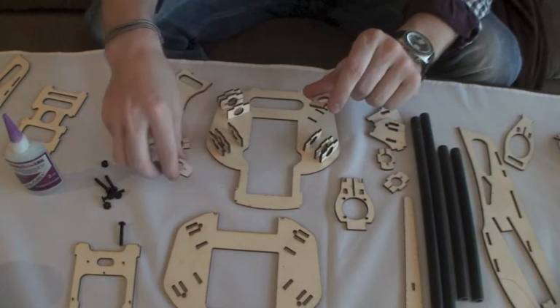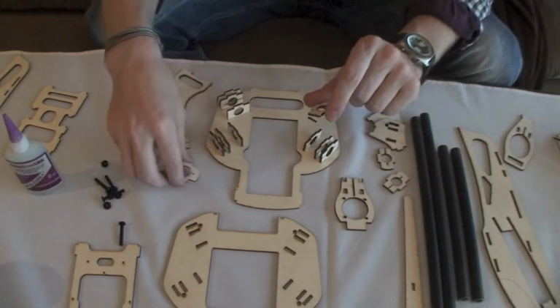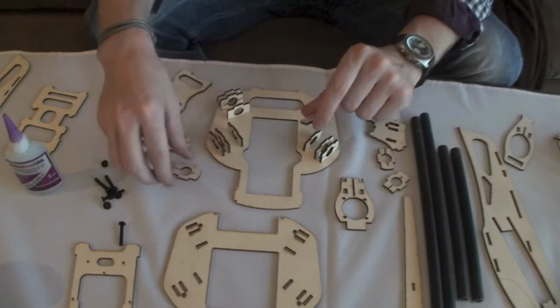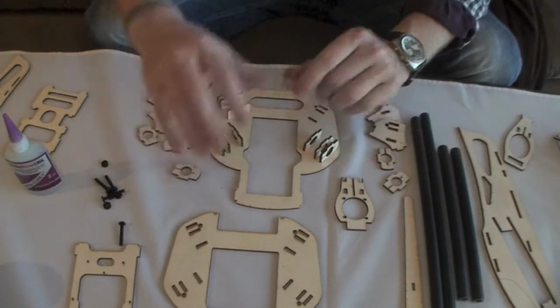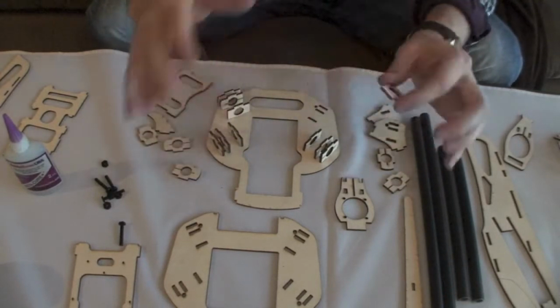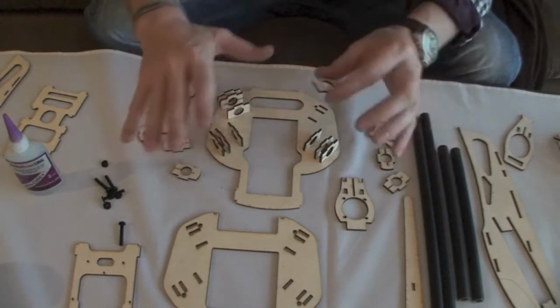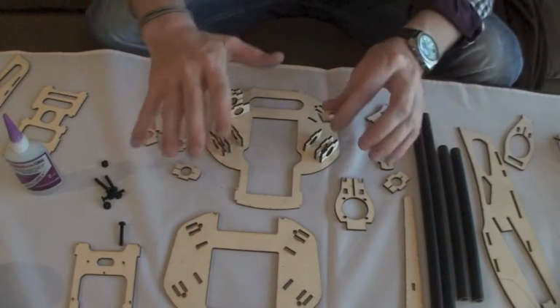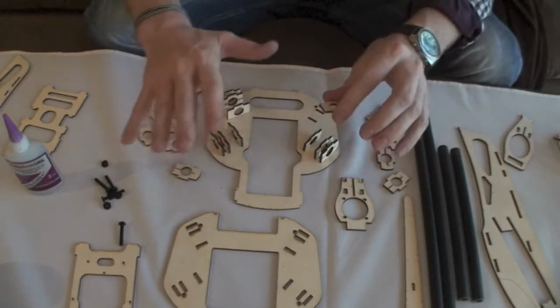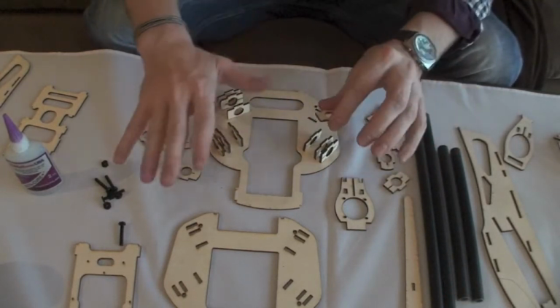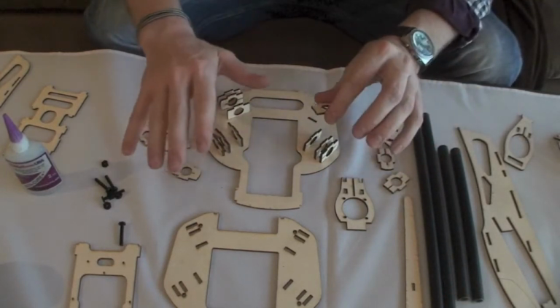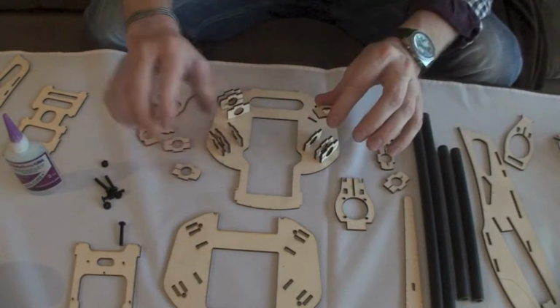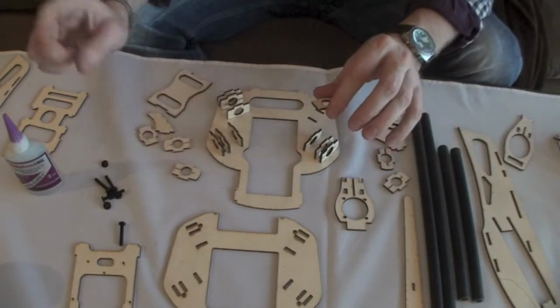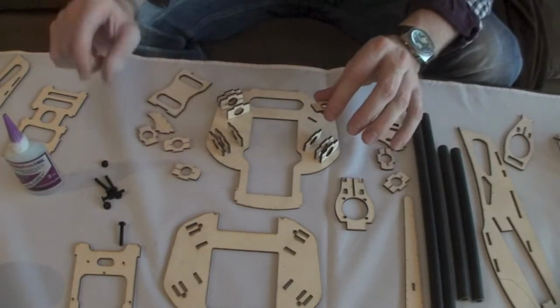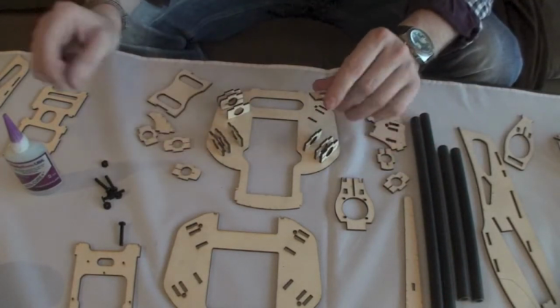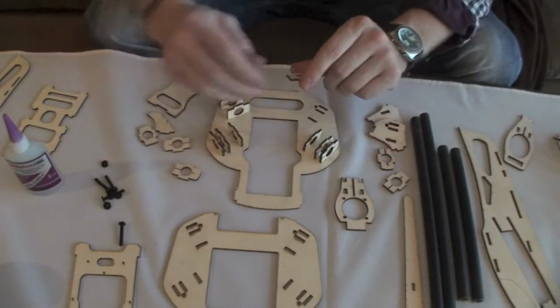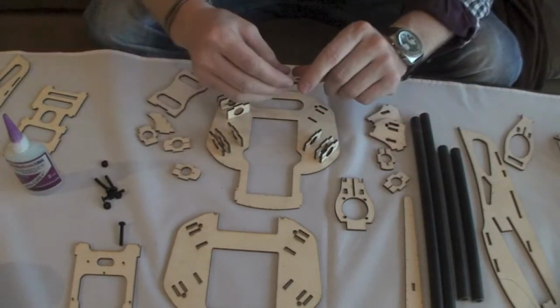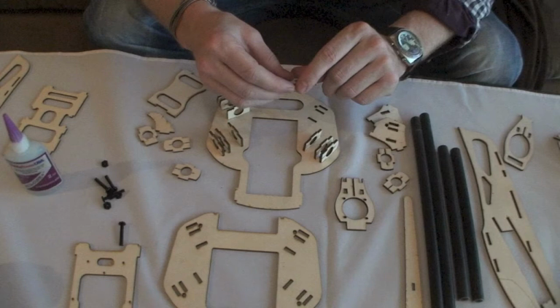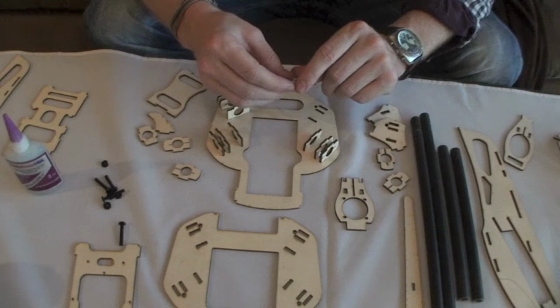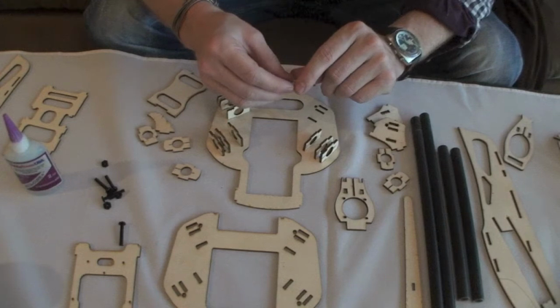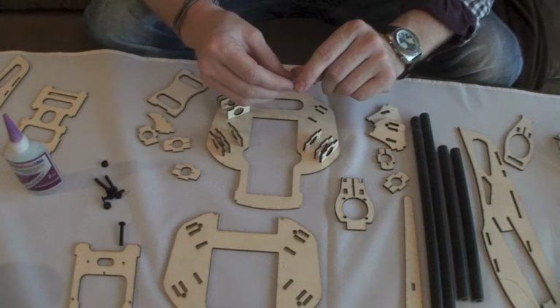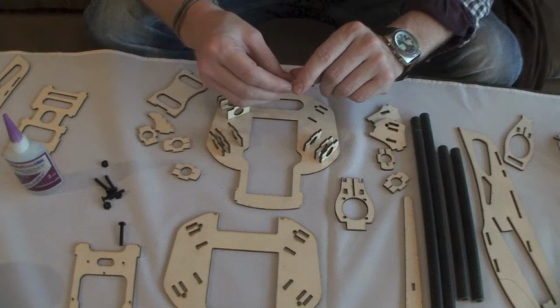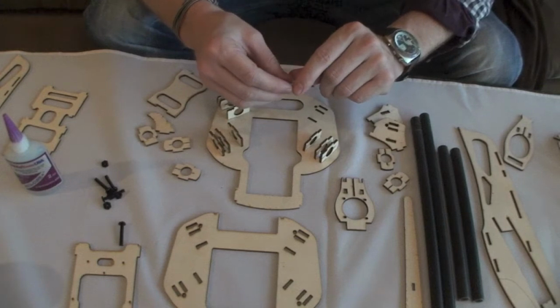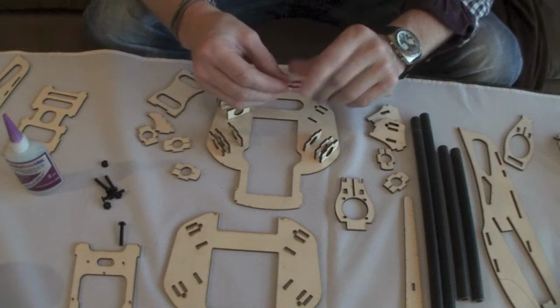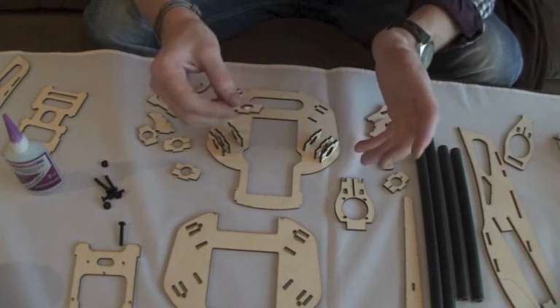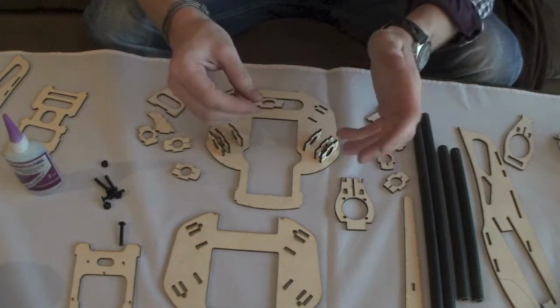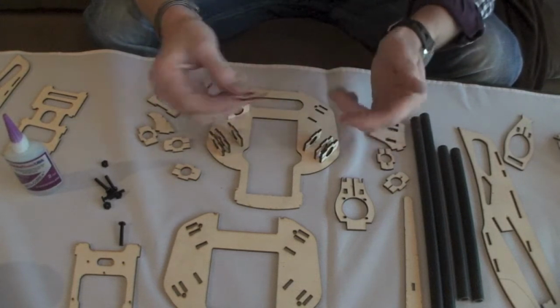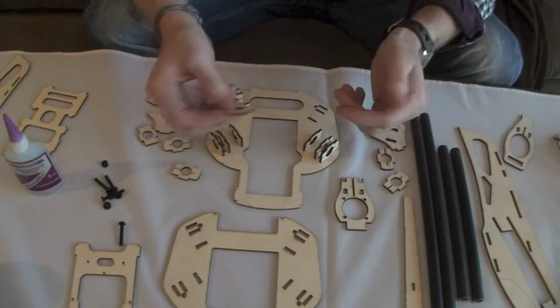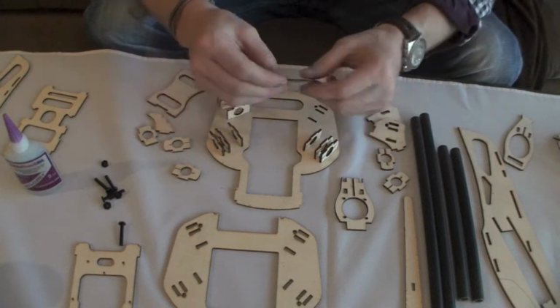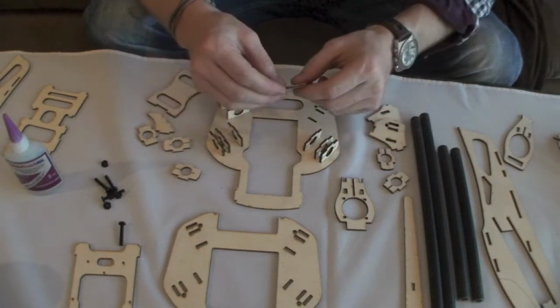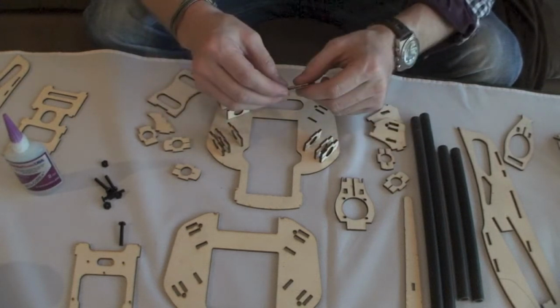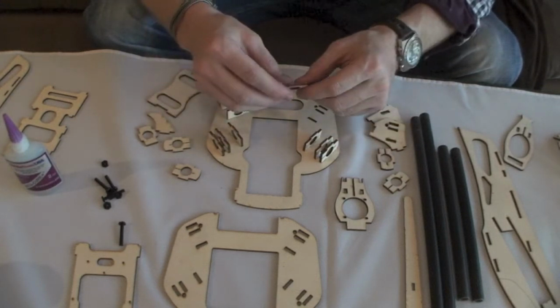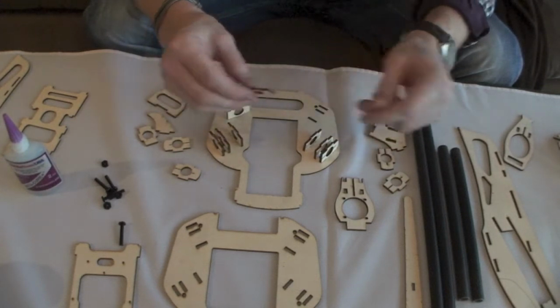So you can put the whole device actually together and then glue it later if you want to, or you can glue it while you're doing it.